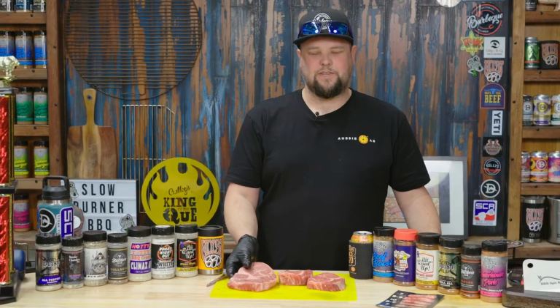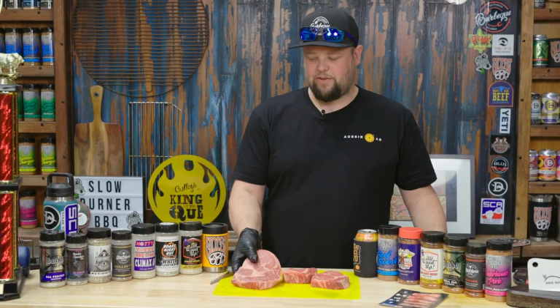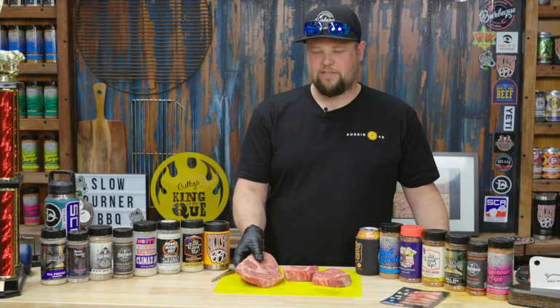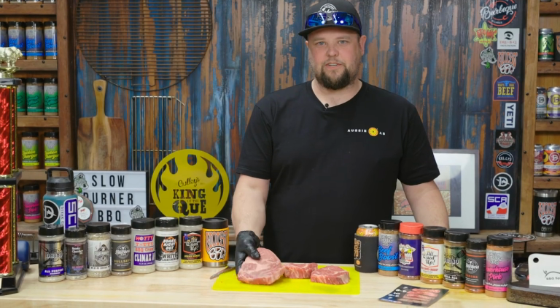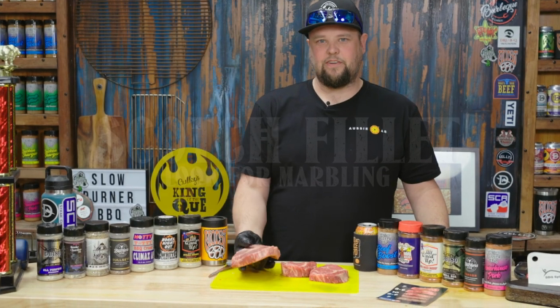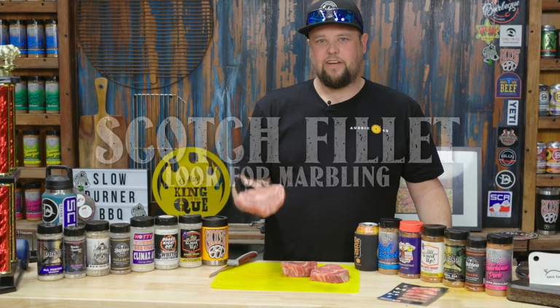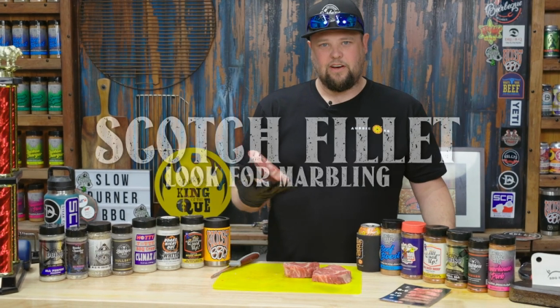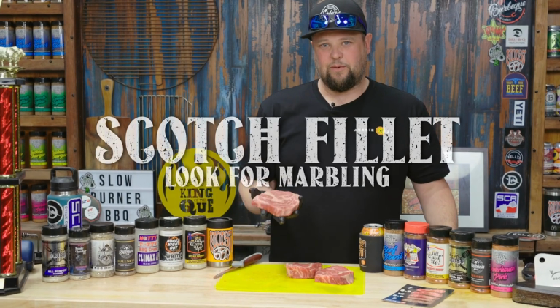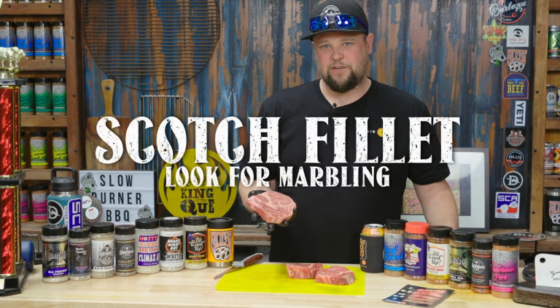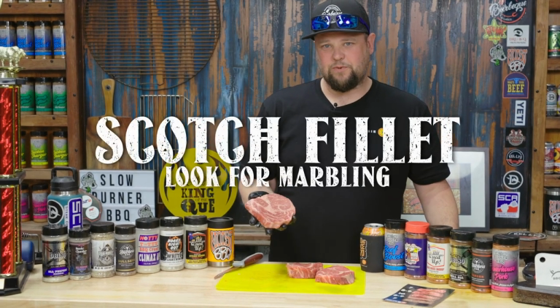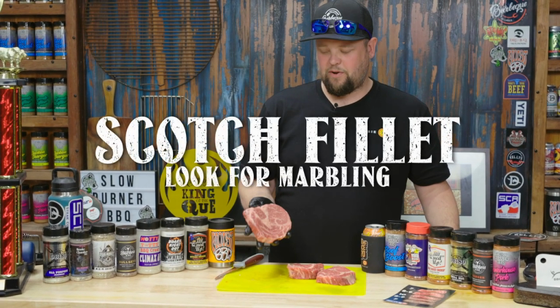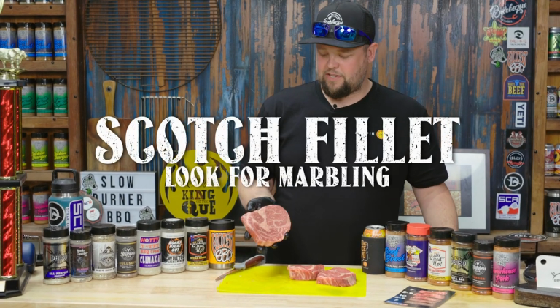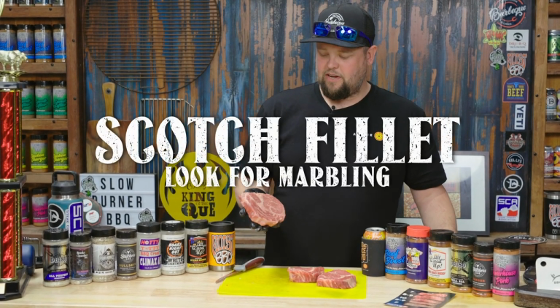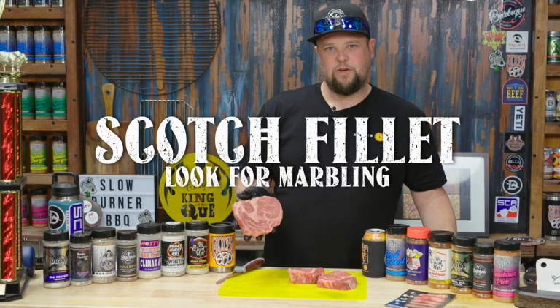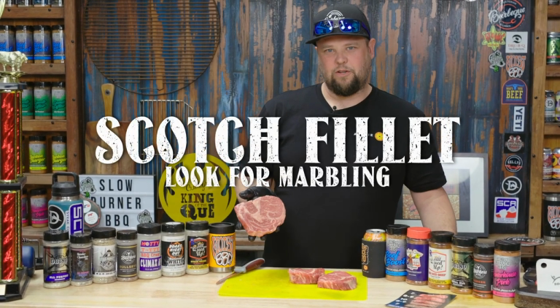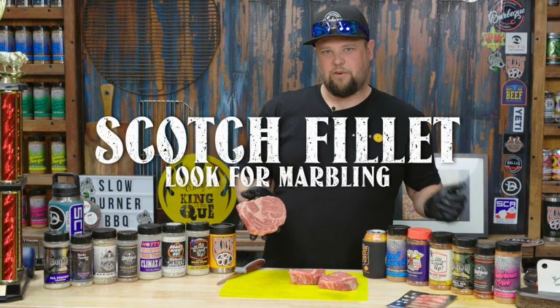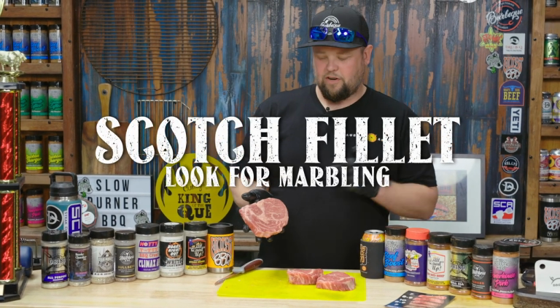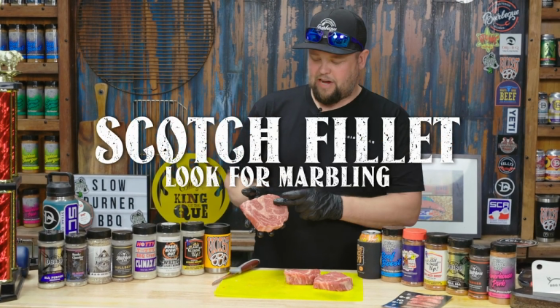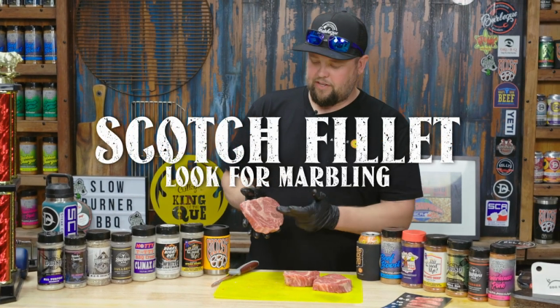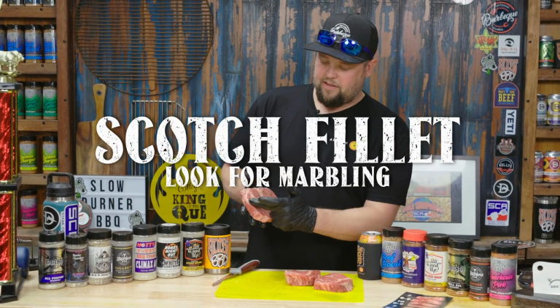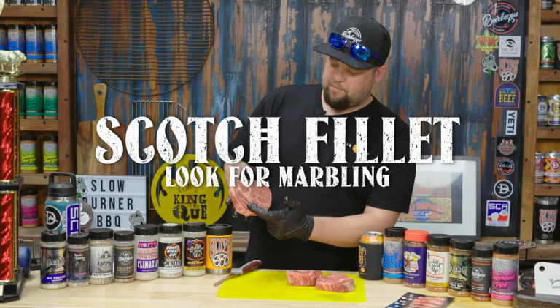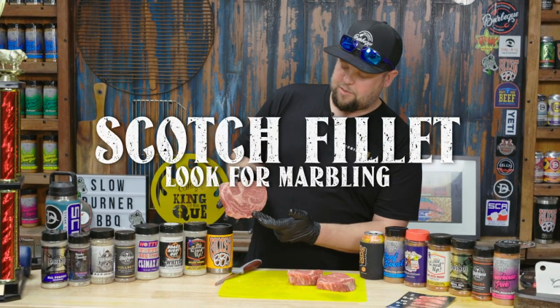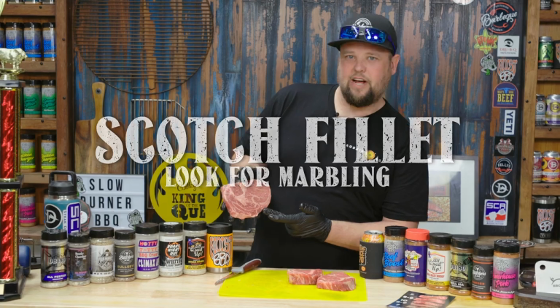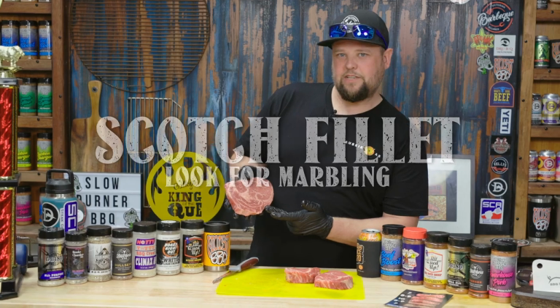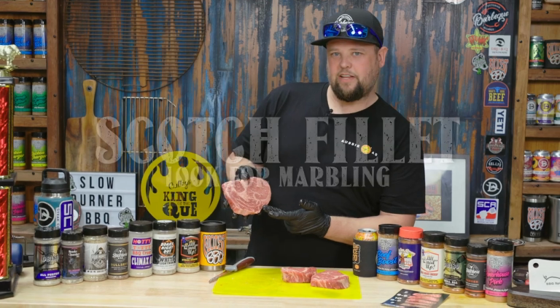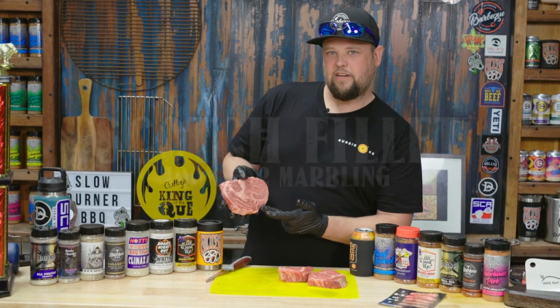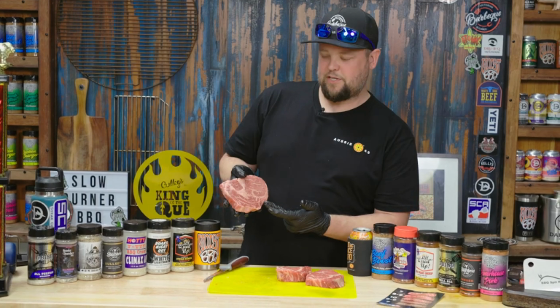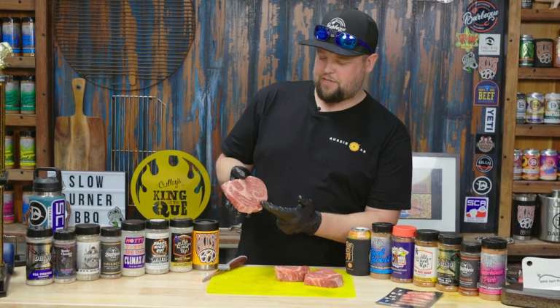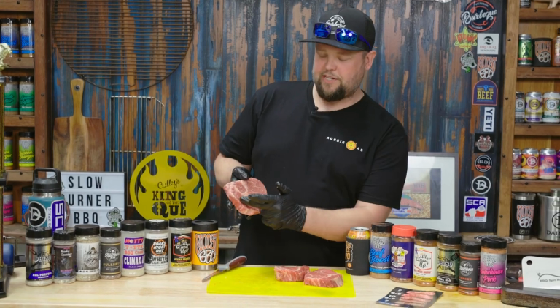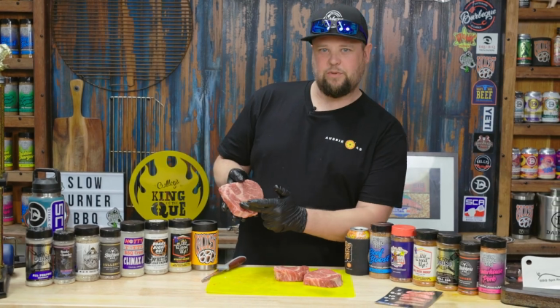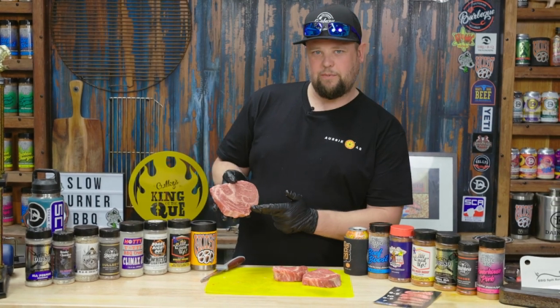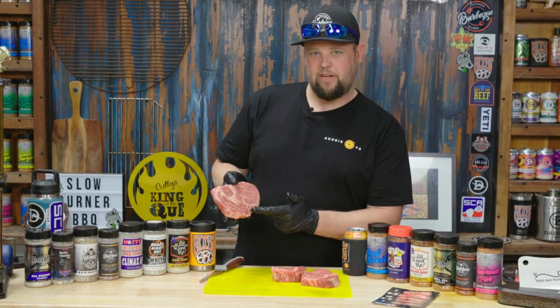So today we're using scotch fillet, otherwise known as ribeyes. Usually look for a lot of marbling, big spinelas down there, because that's what the judges will end up eating.